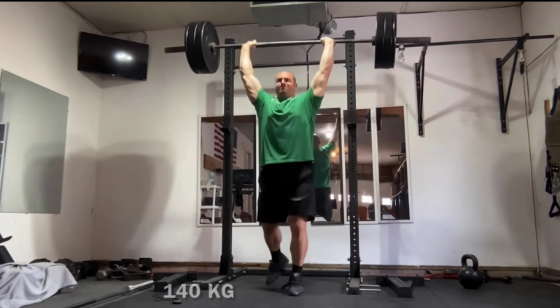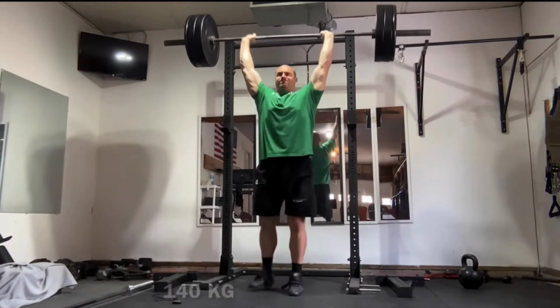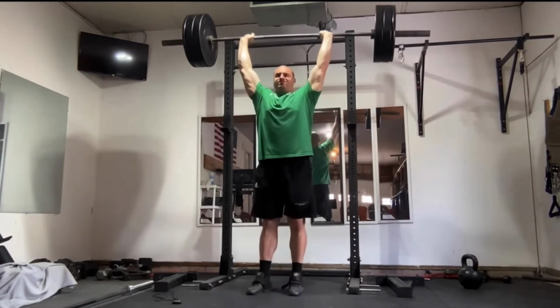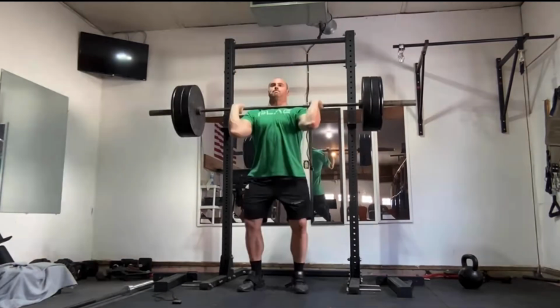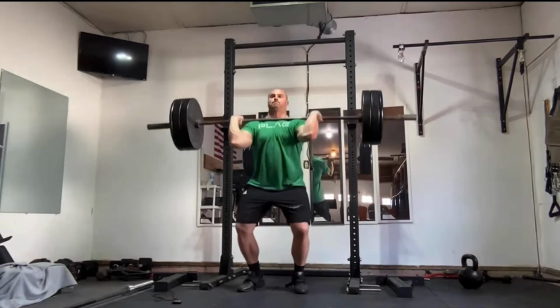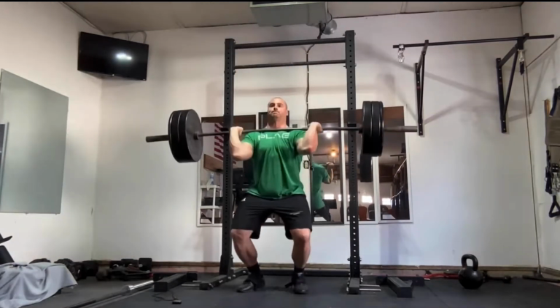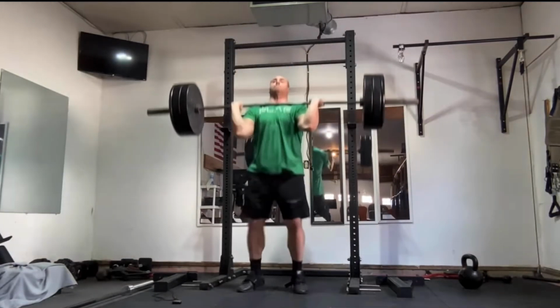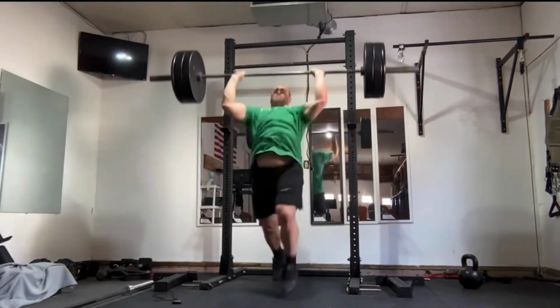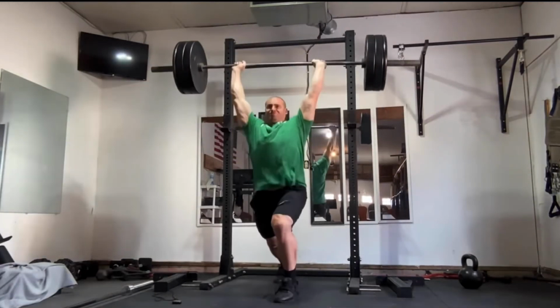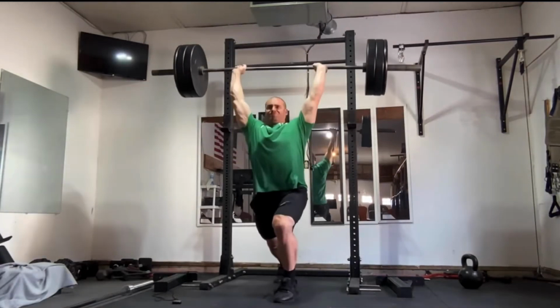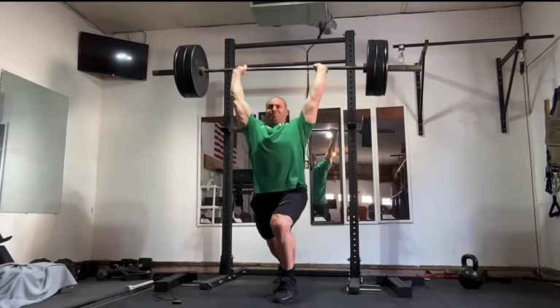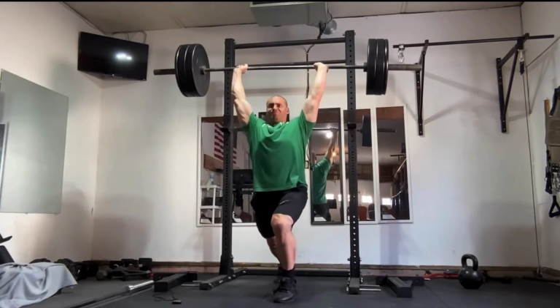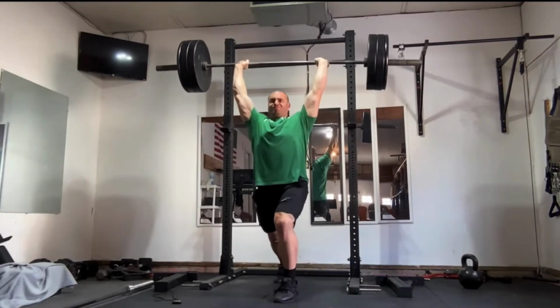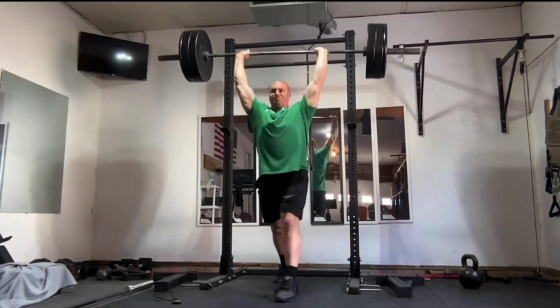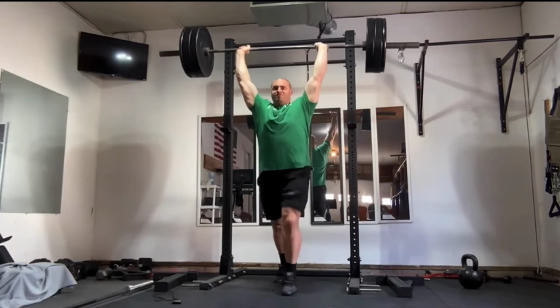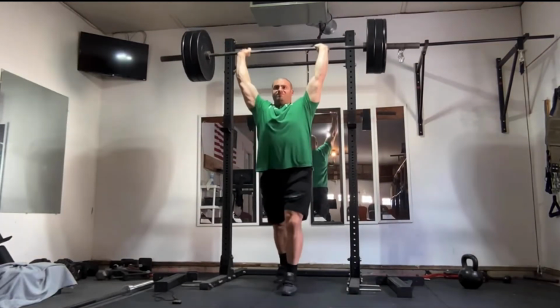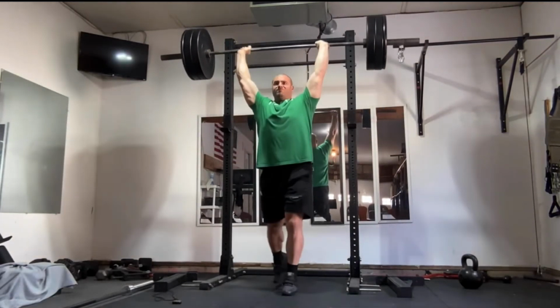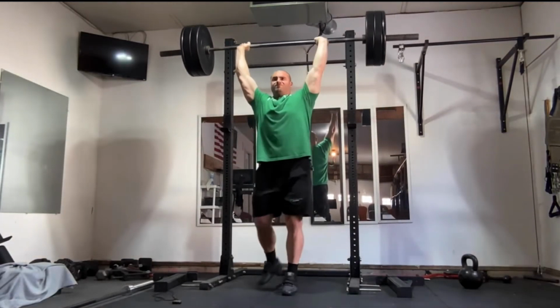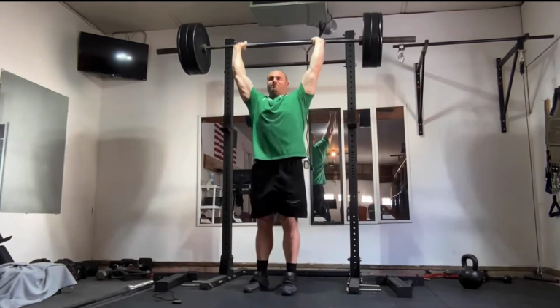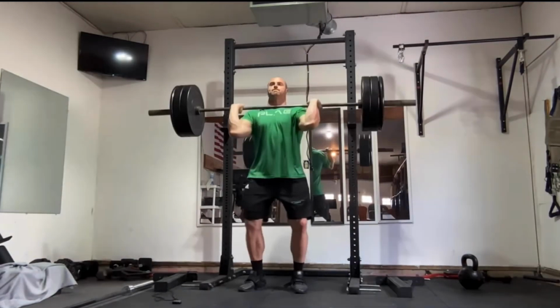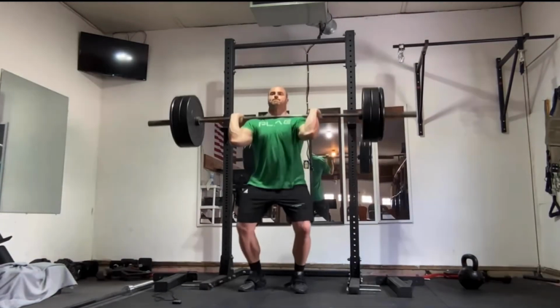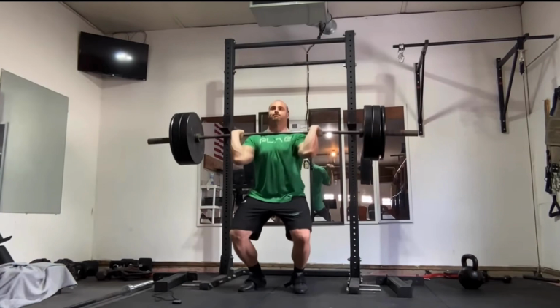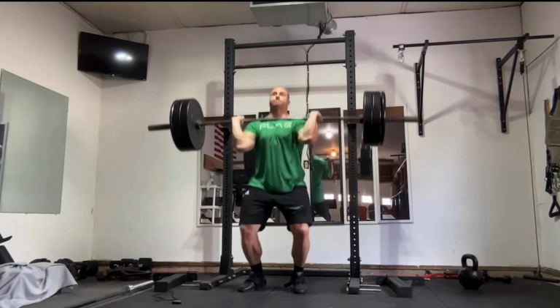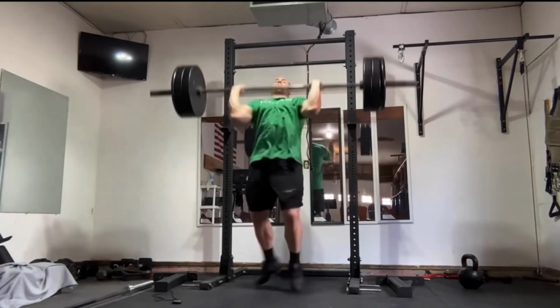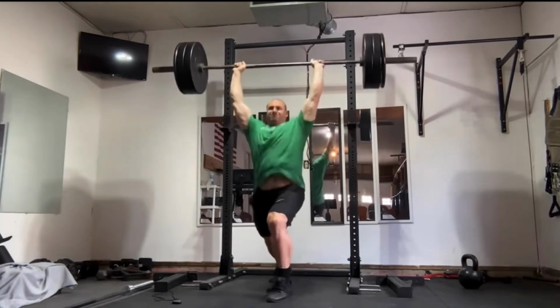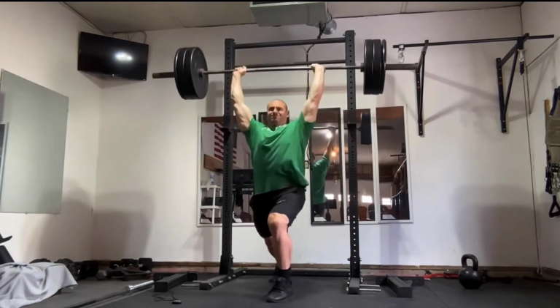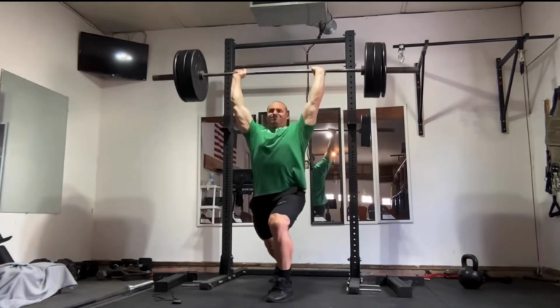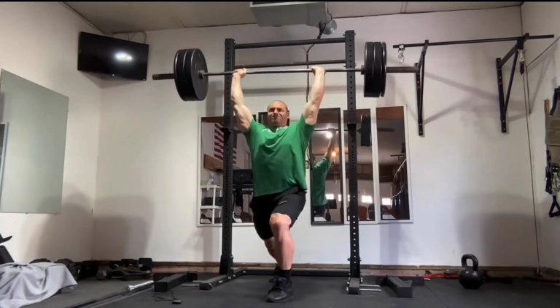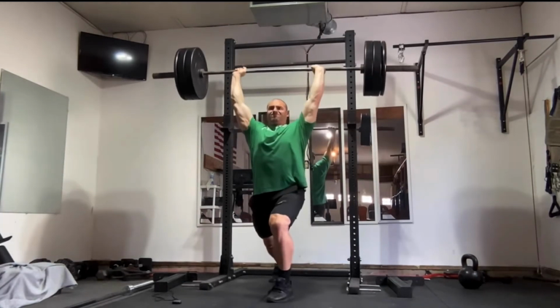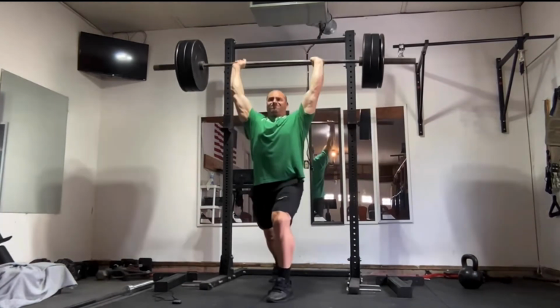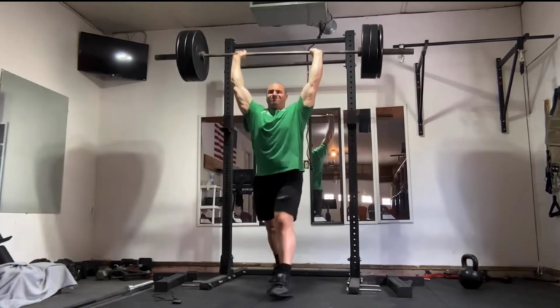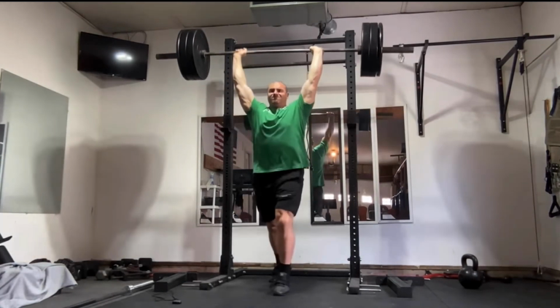Doing this is time efficient and potentially less taxing overall. It's really easy to auto-regulate and it's really easy to gauge improvement.